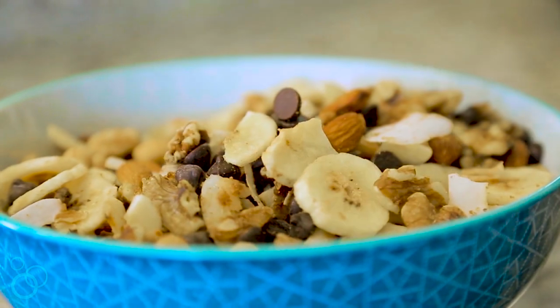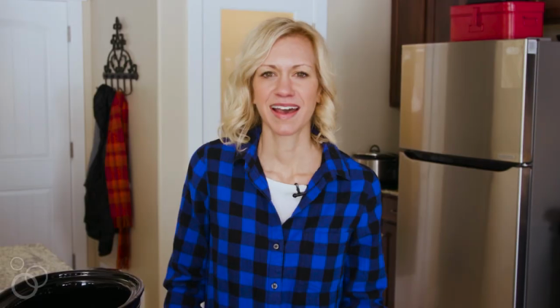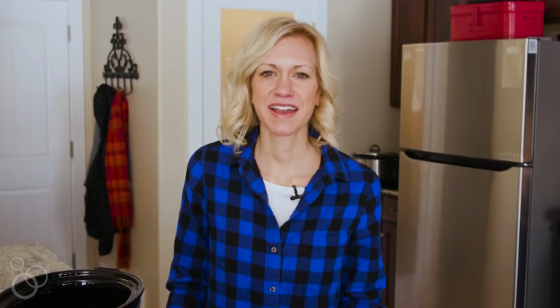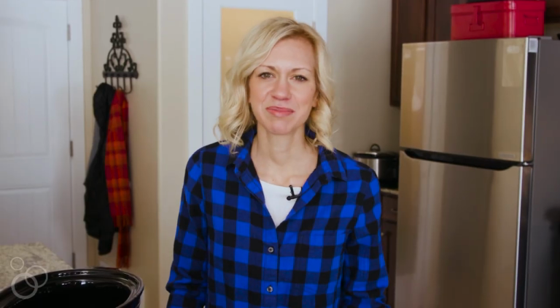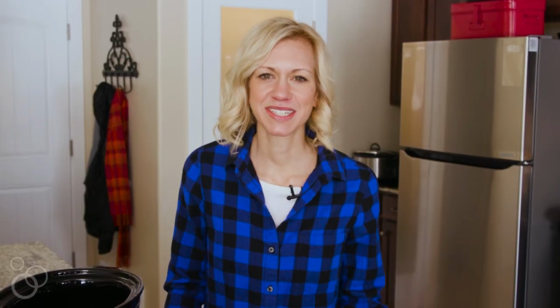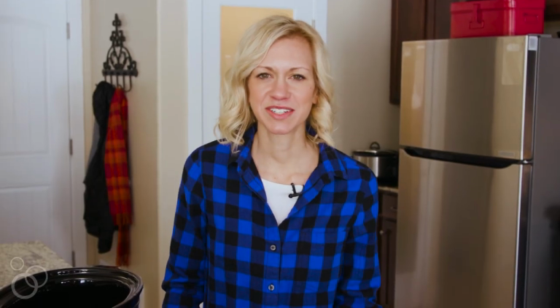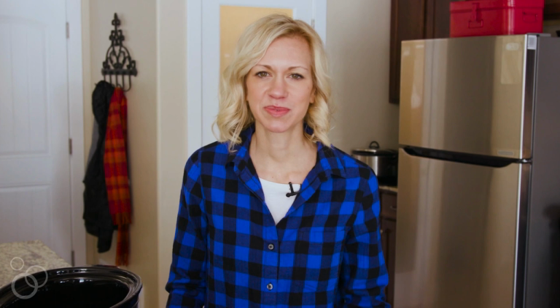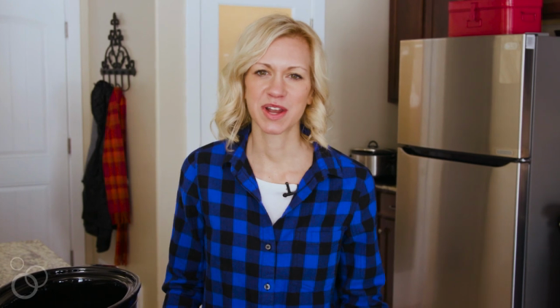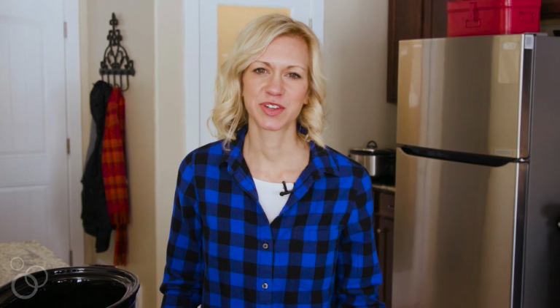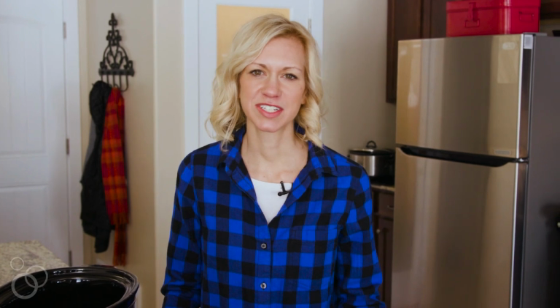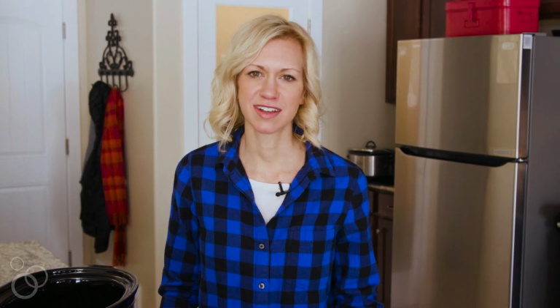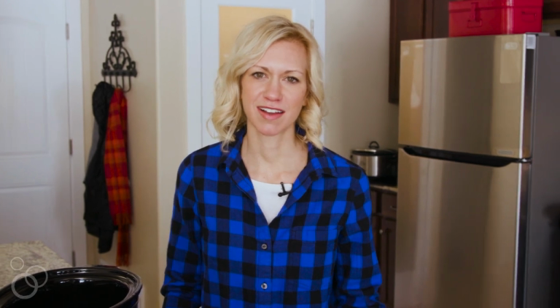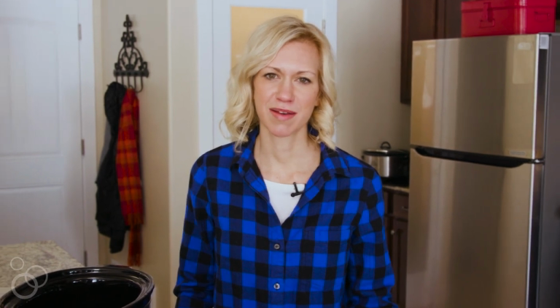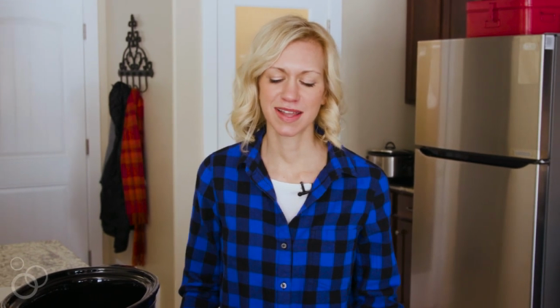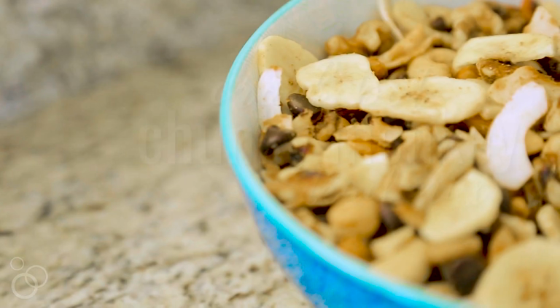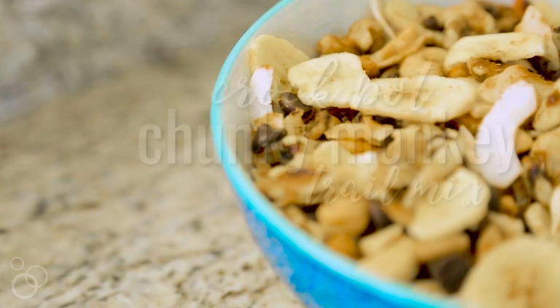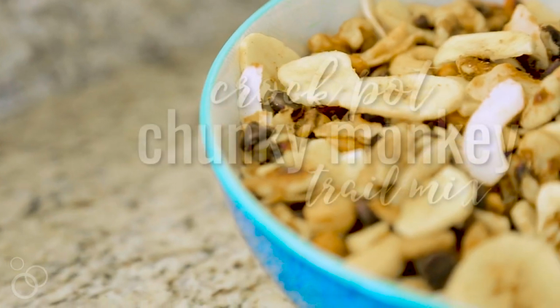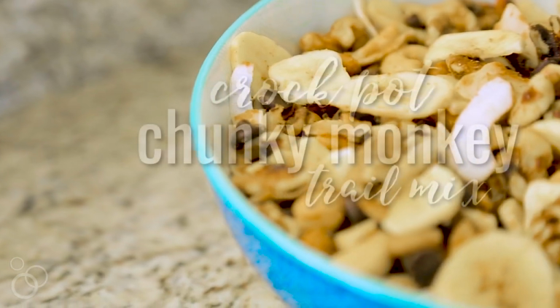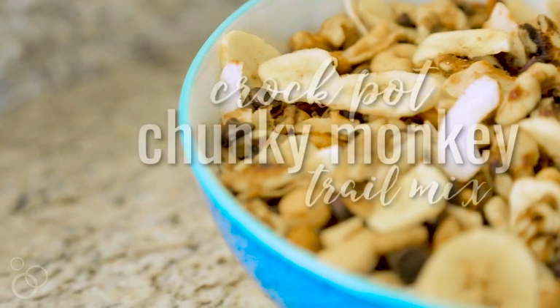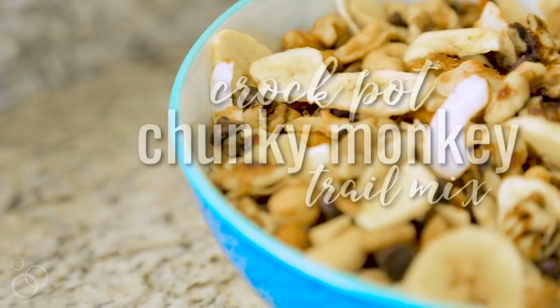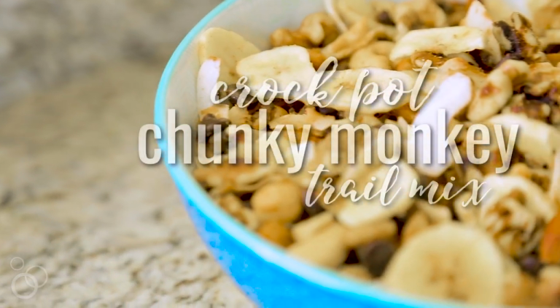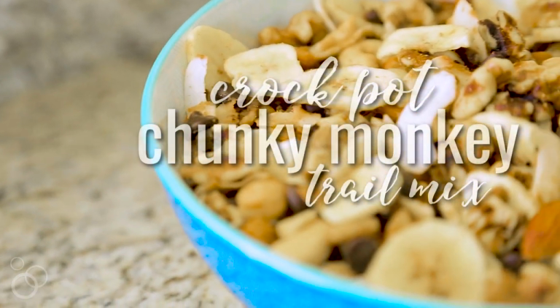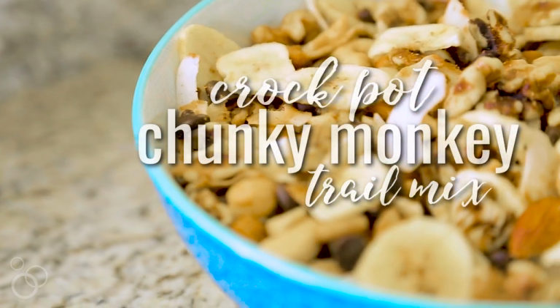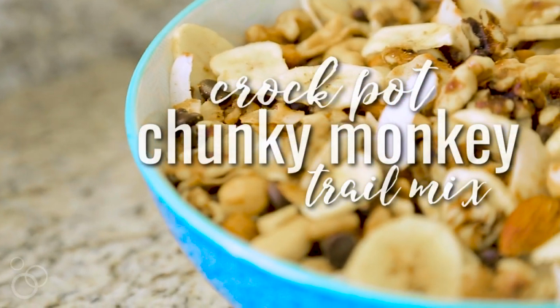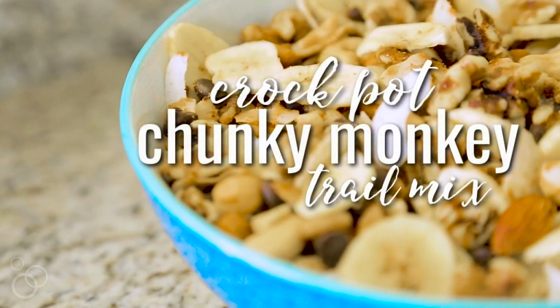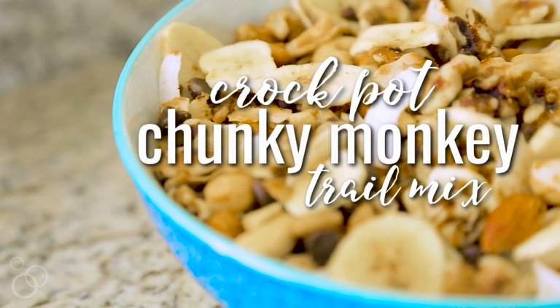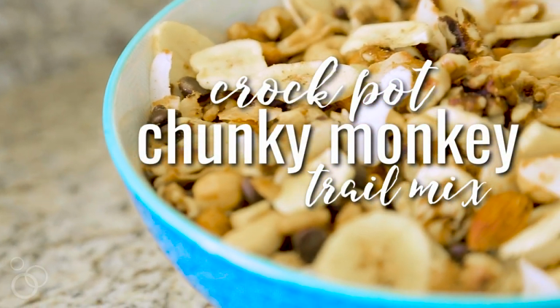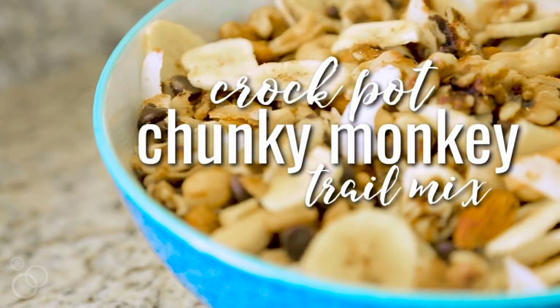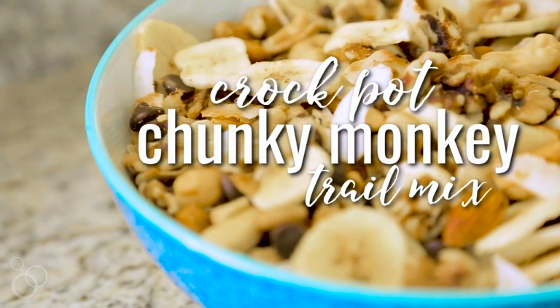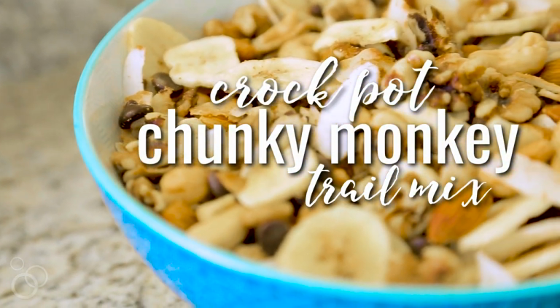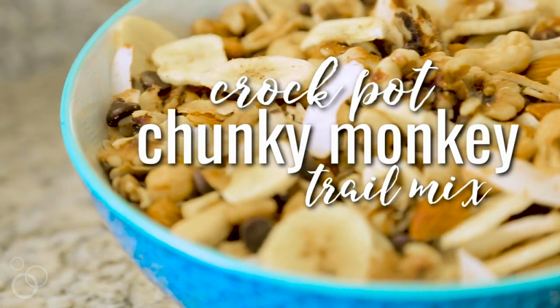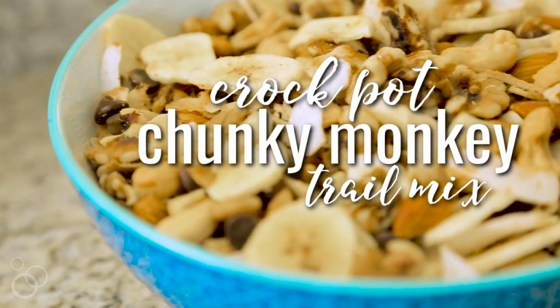Hi, I'm Lindsay from cottercrunch.com and today we're making Crock-Pot Chunky Monkey Trail Mix.